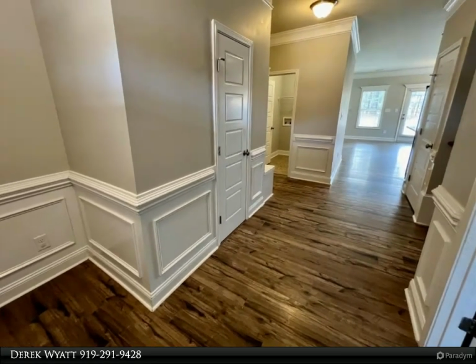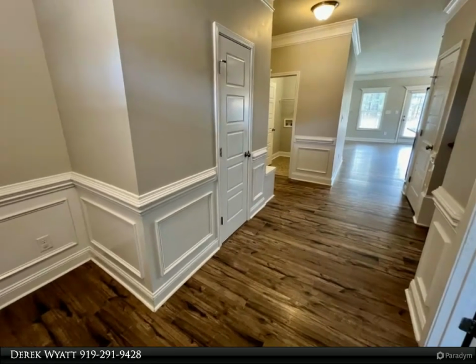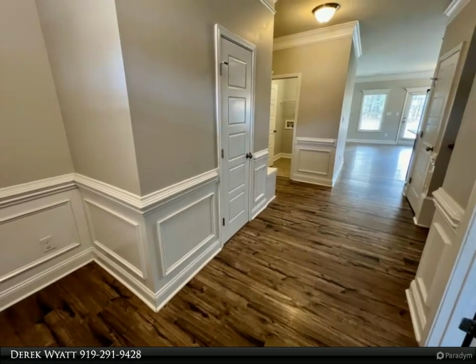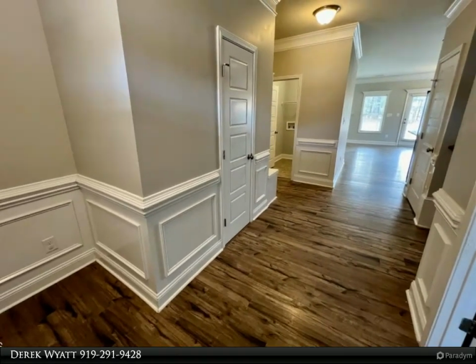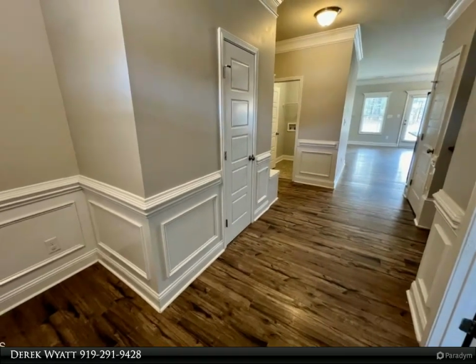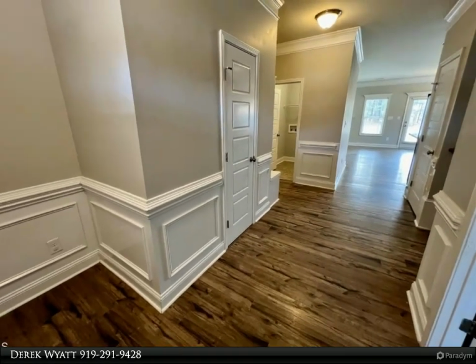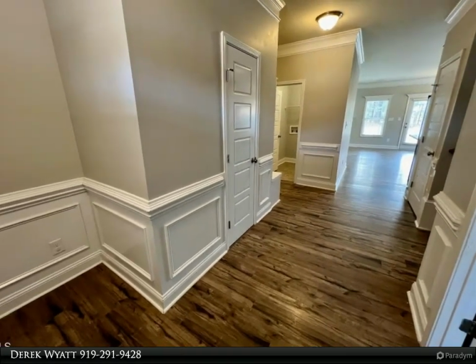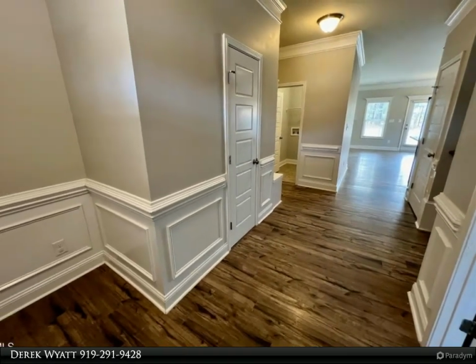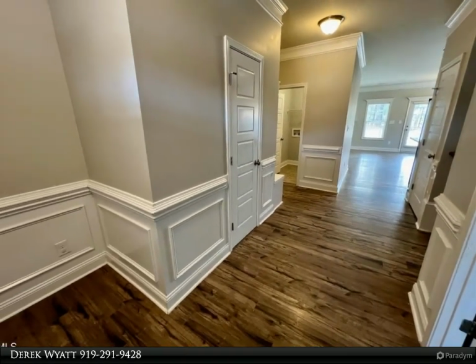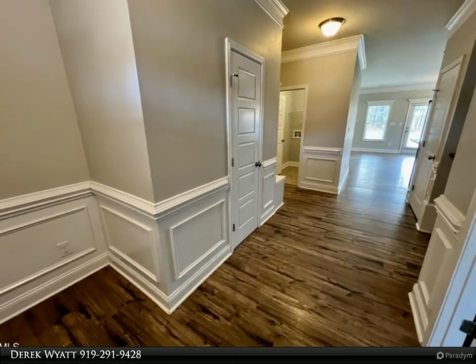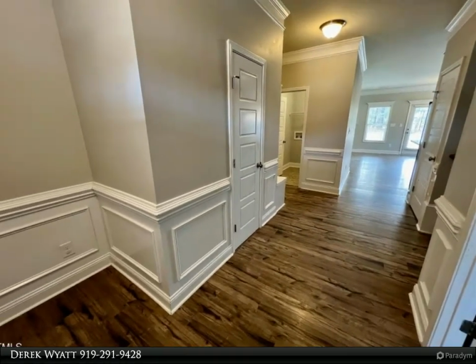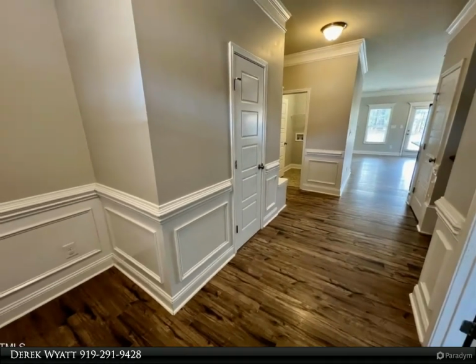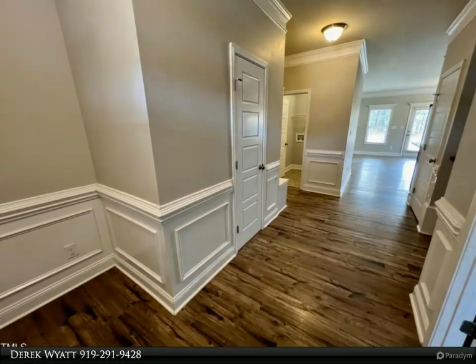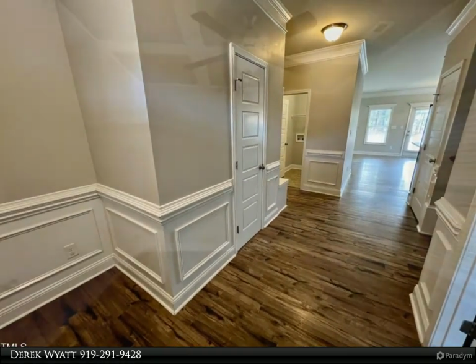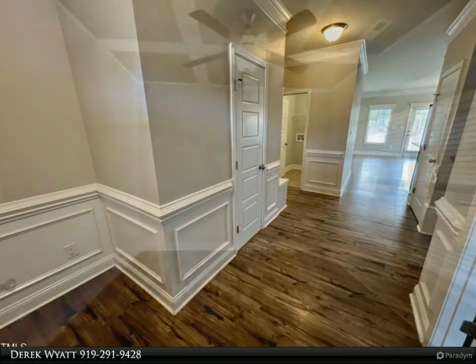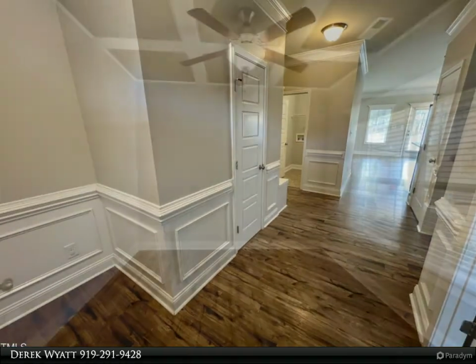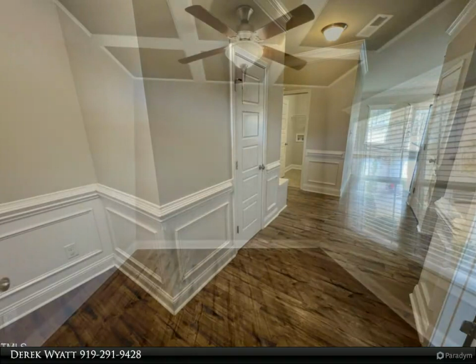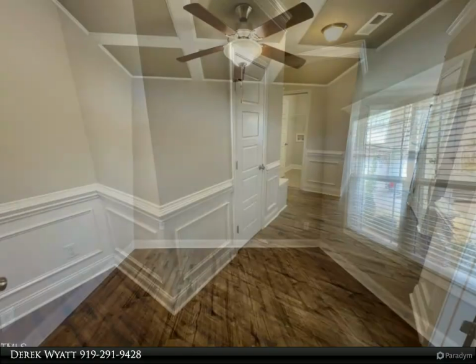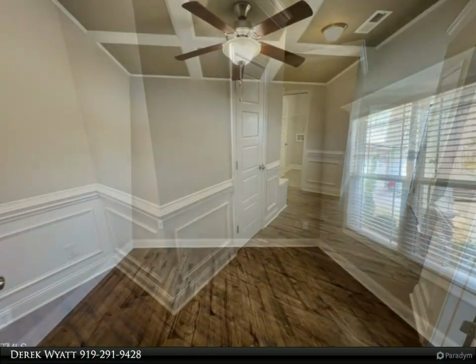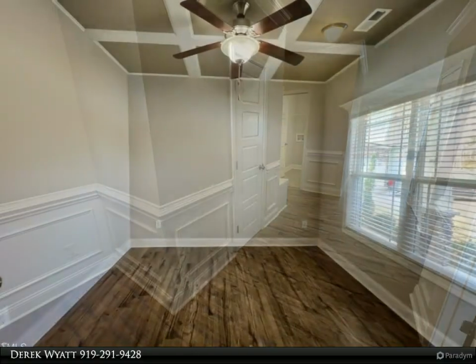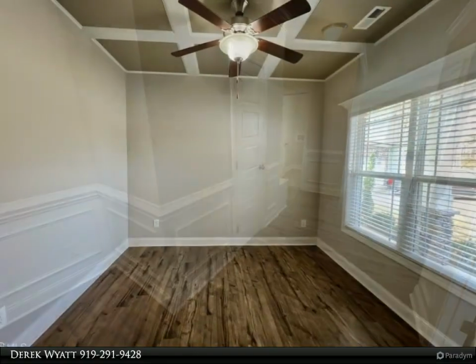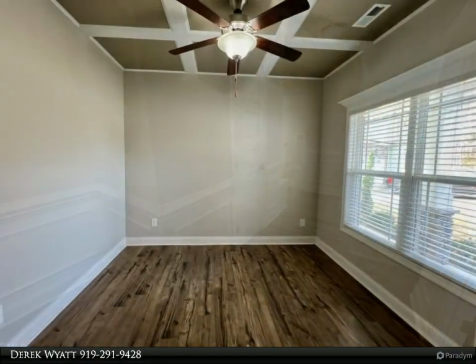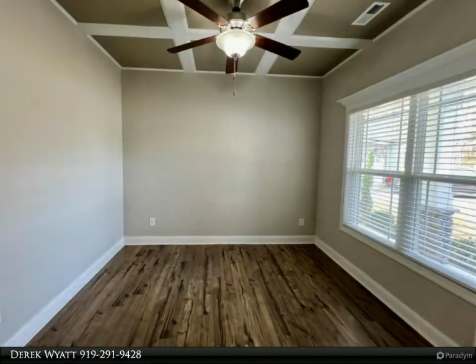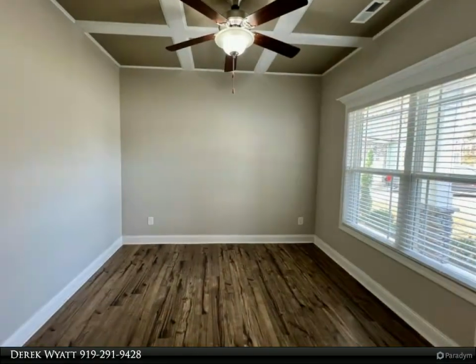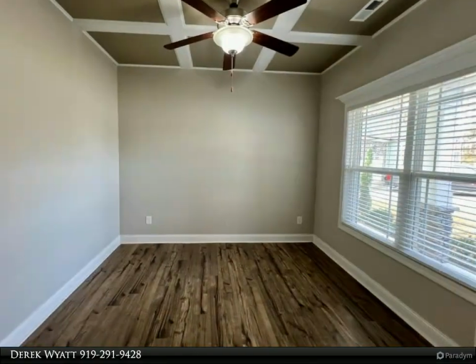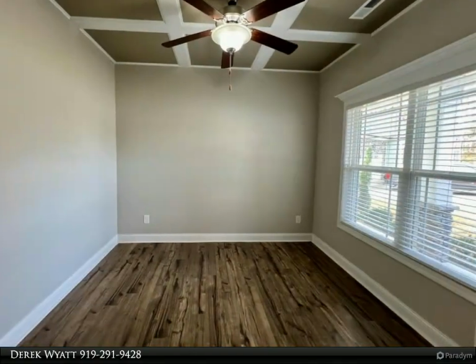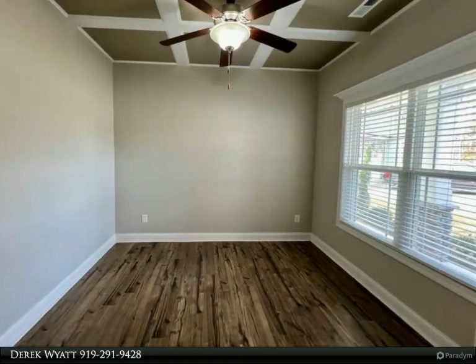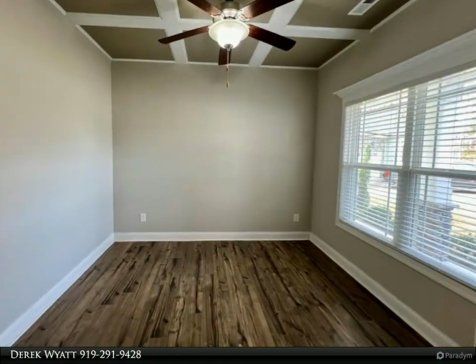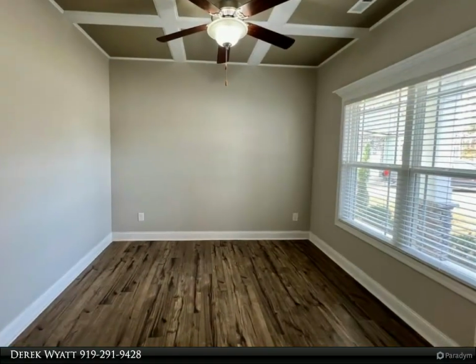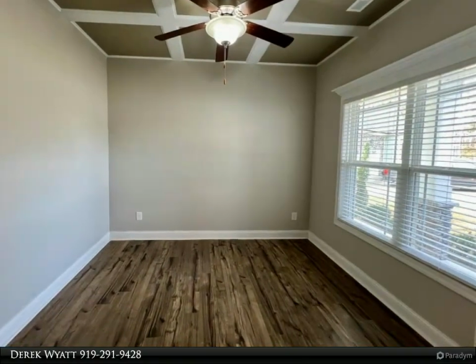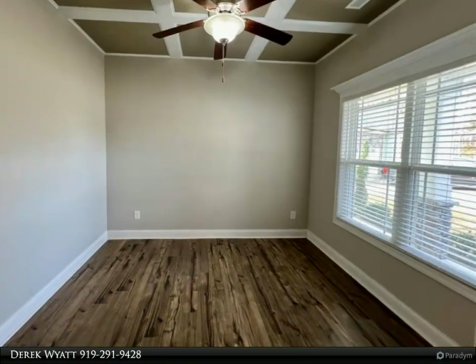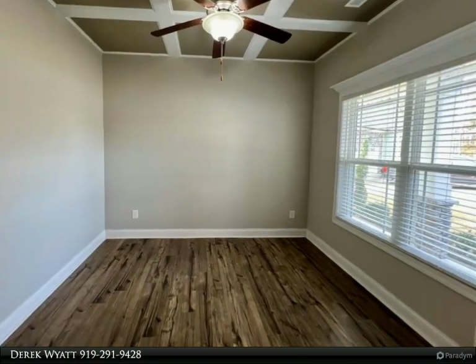Kitchen with recessed lighting, a center eat-in island with granite tops, and a pantry cabinet.